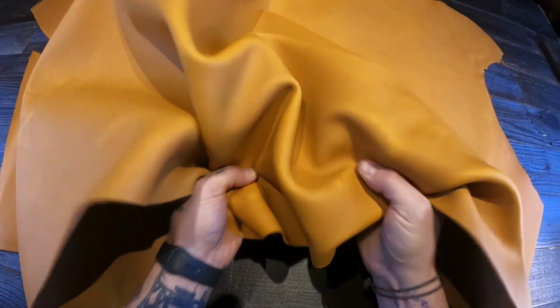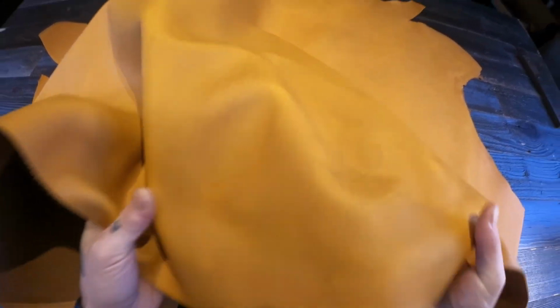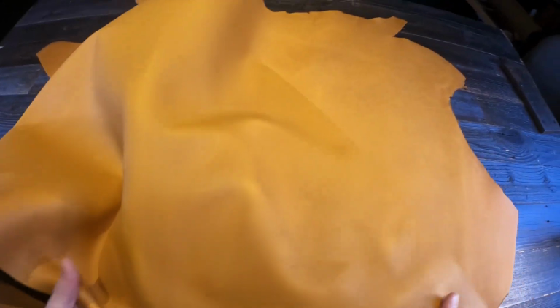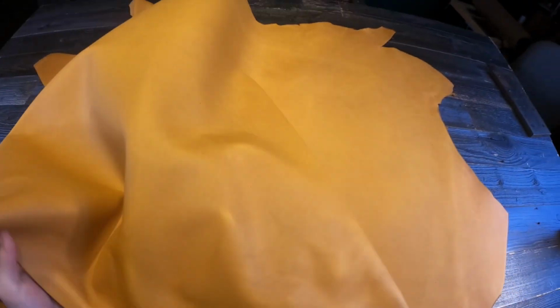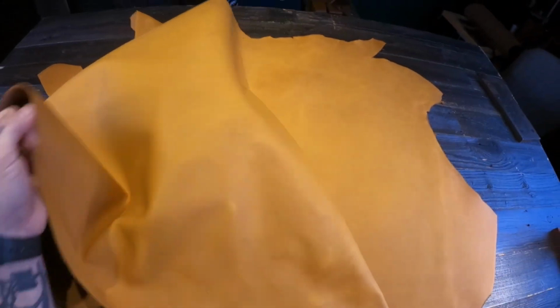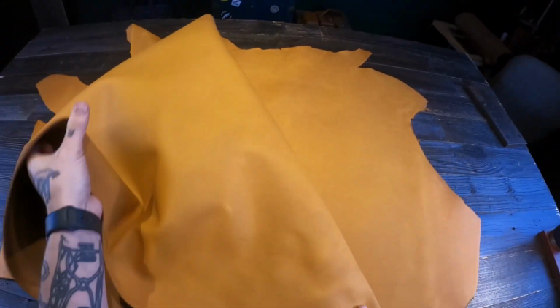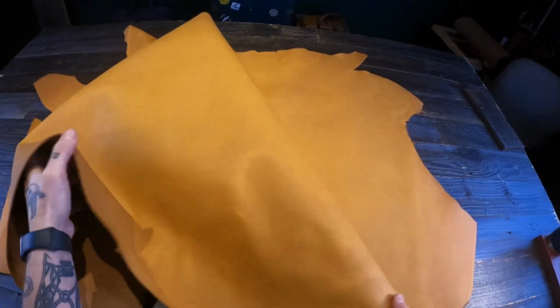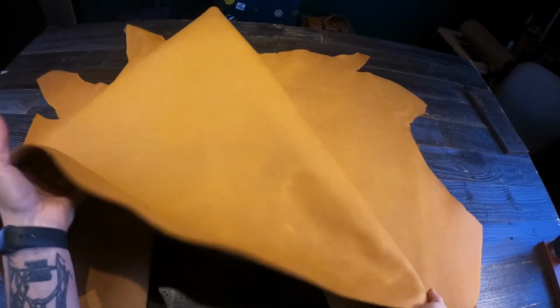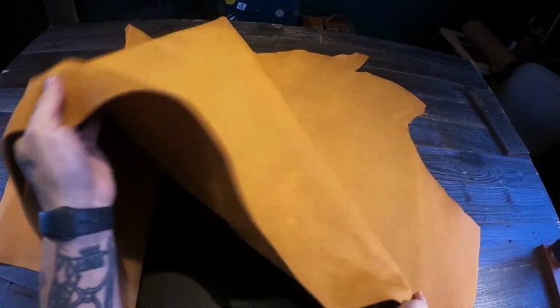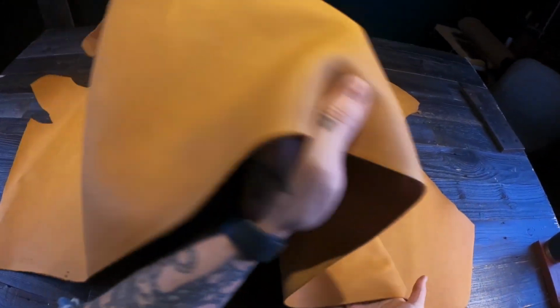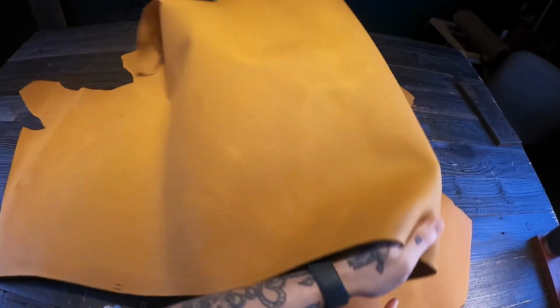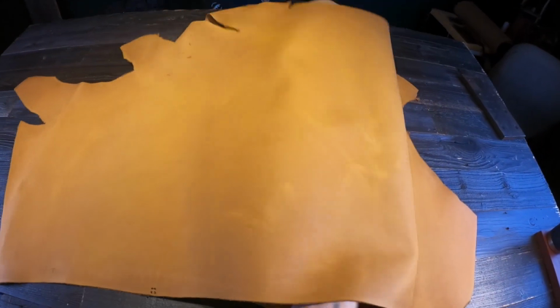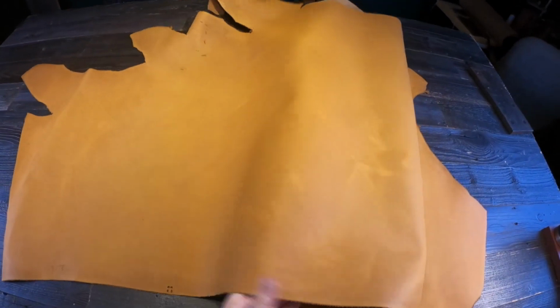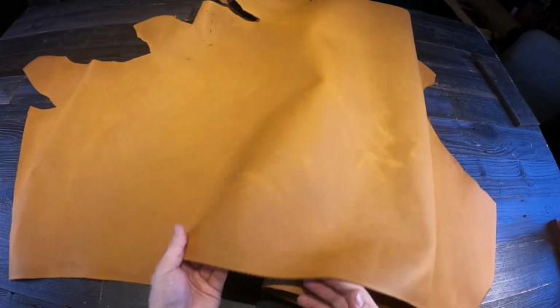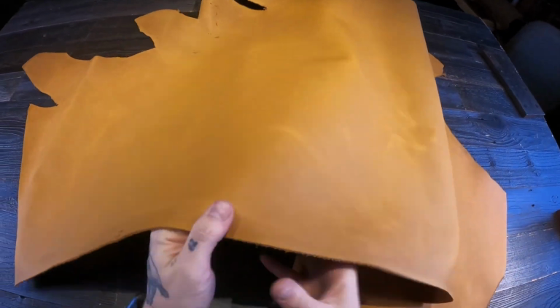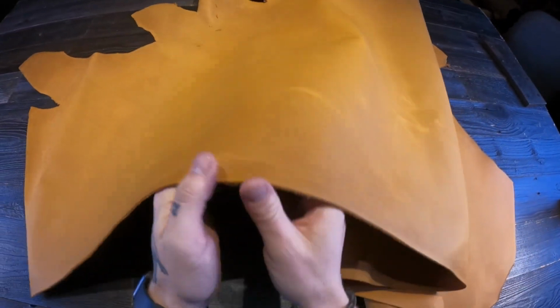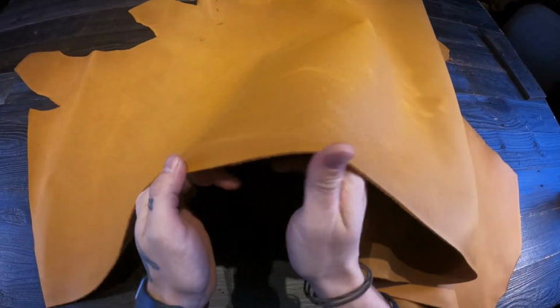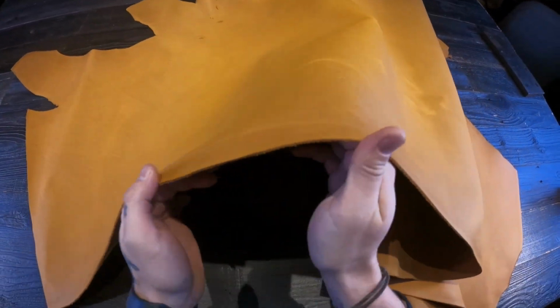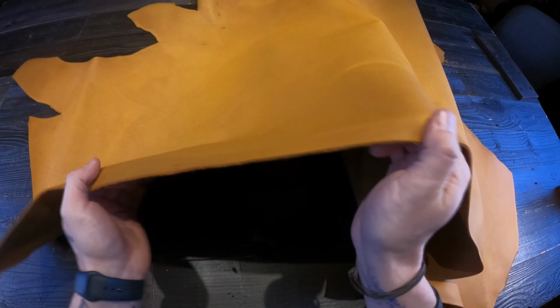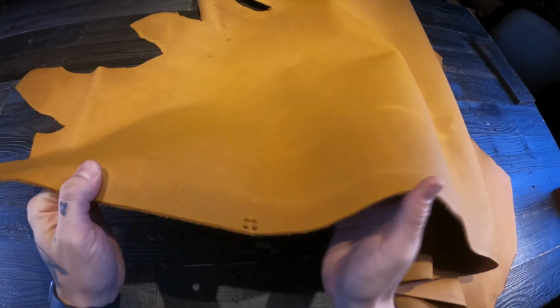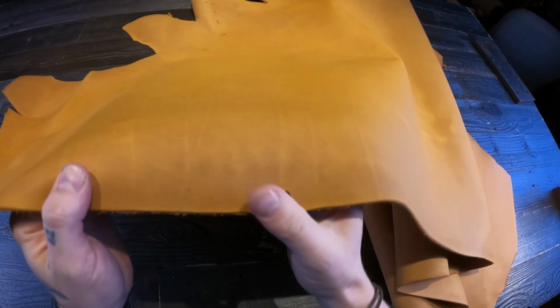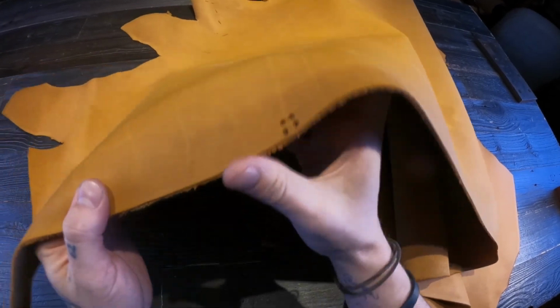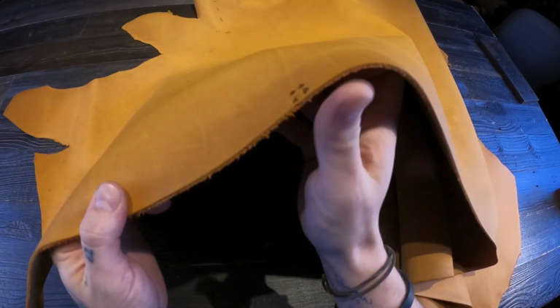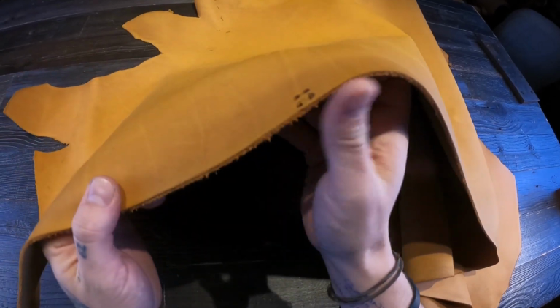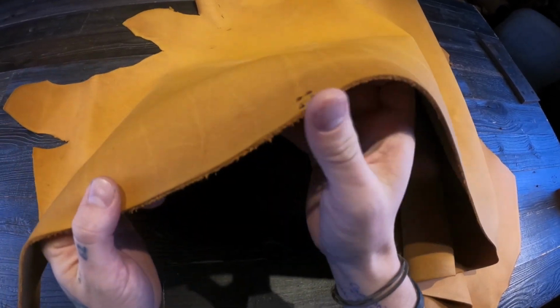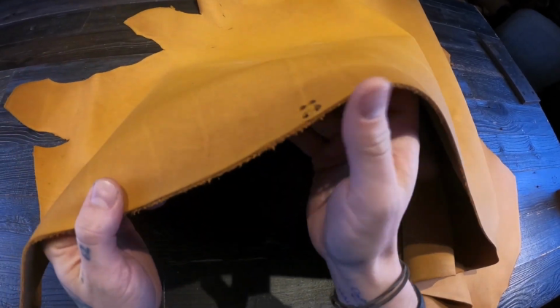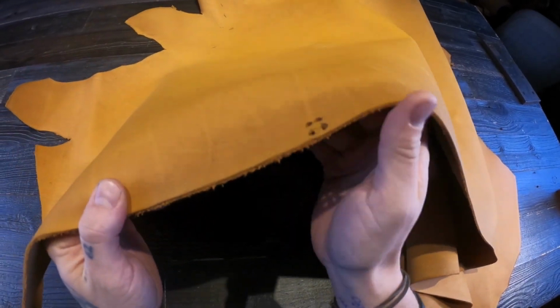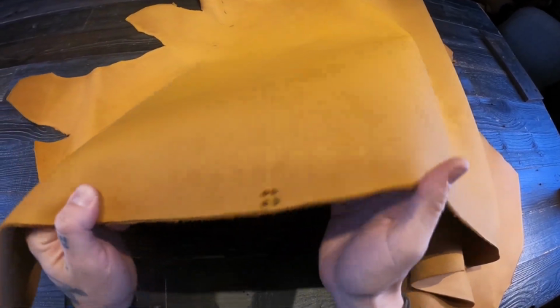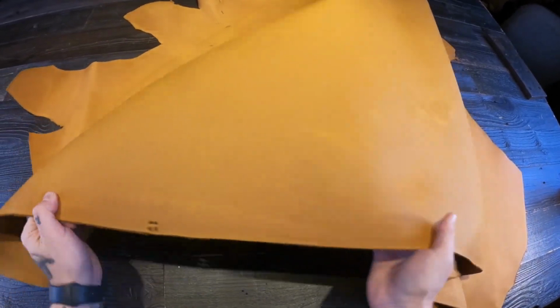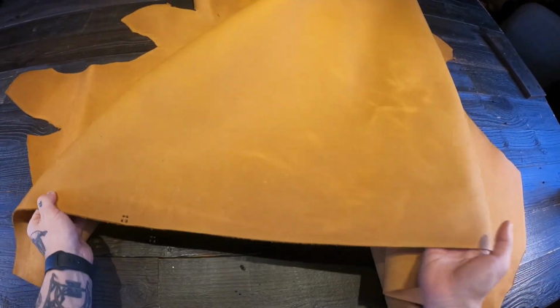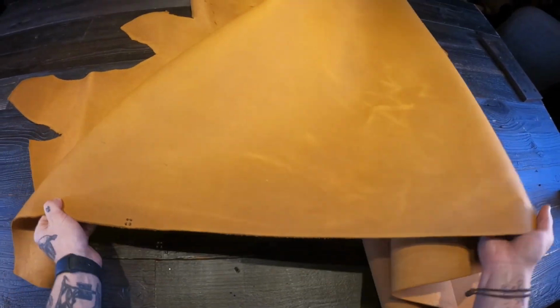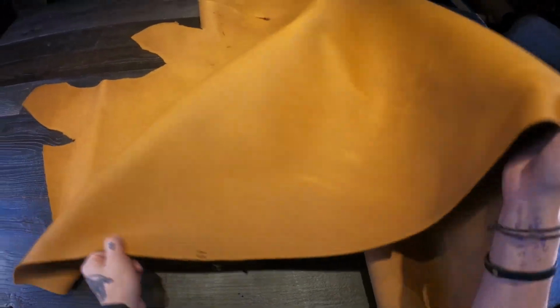100% usable on these hides all the way to the edges, and this leather should burnish as well.